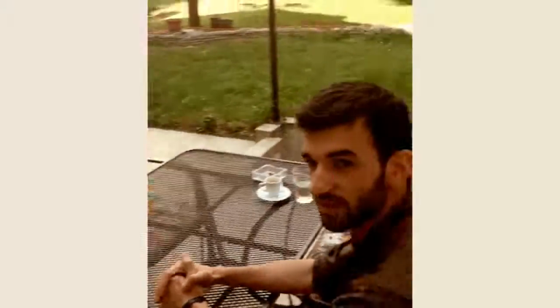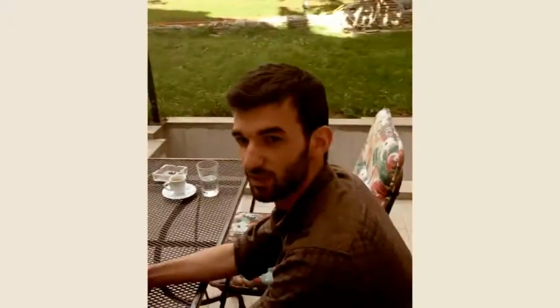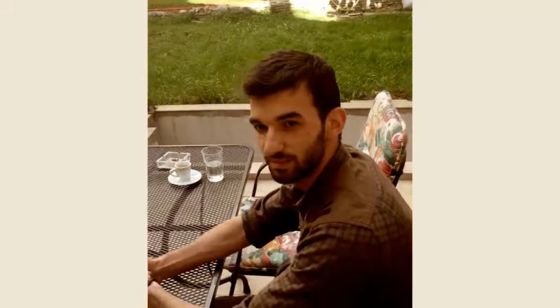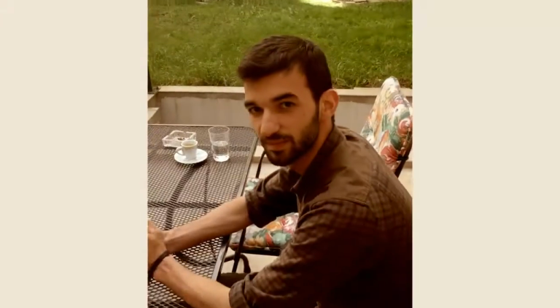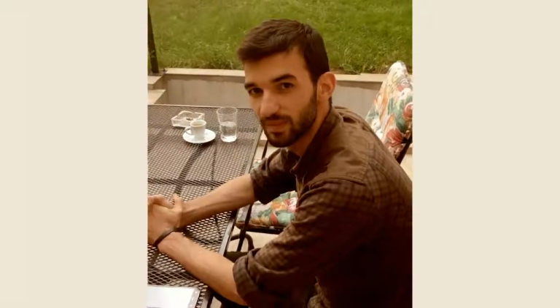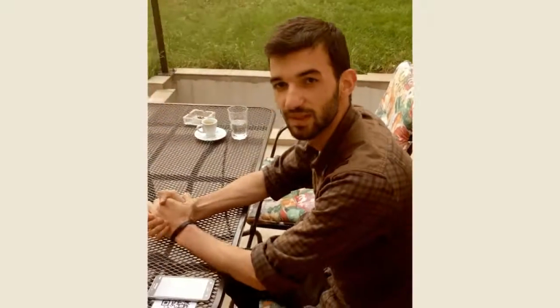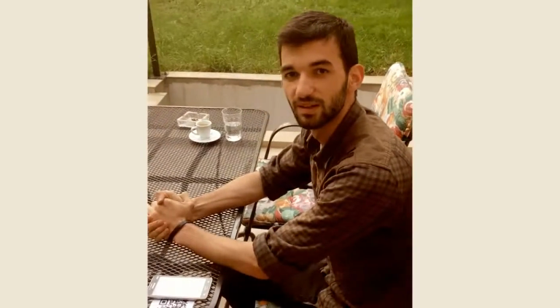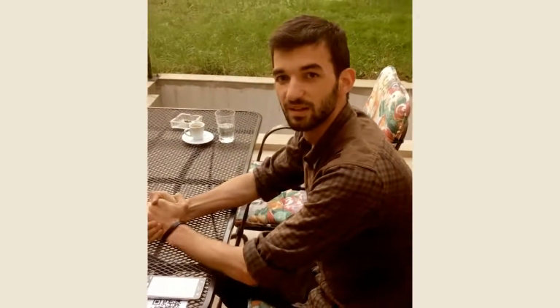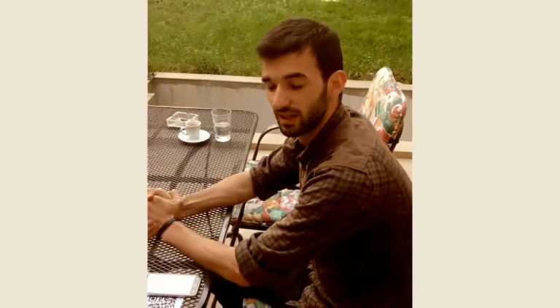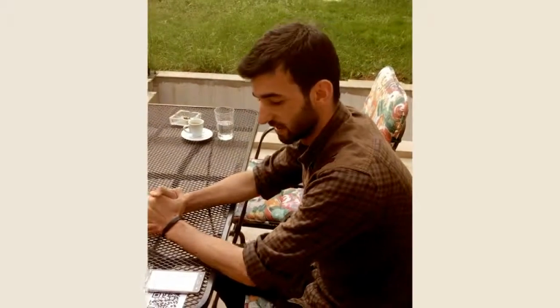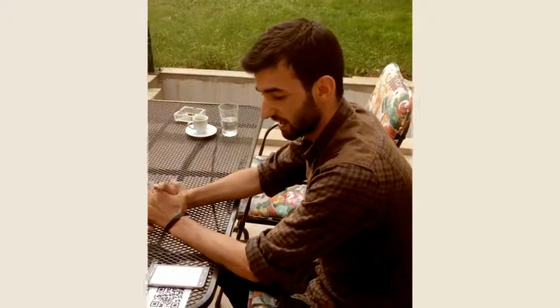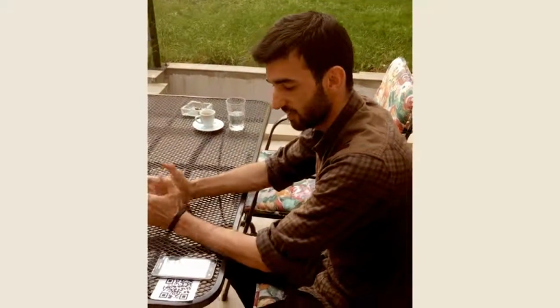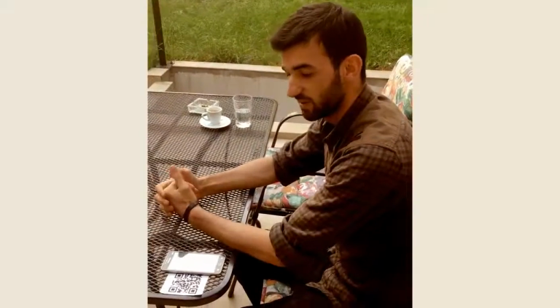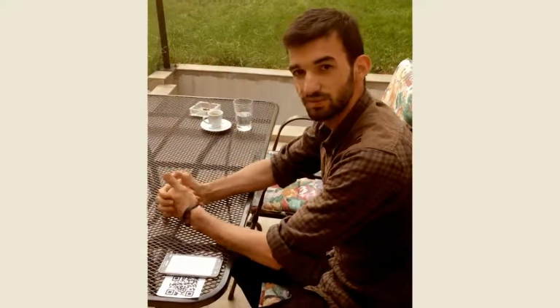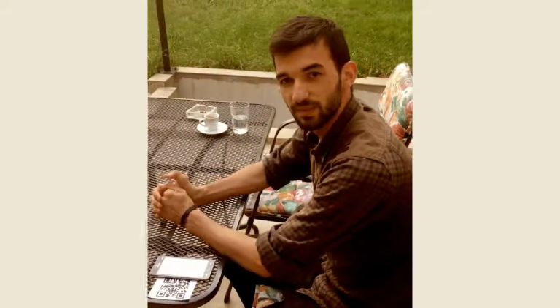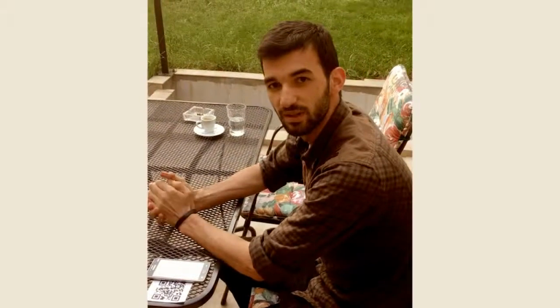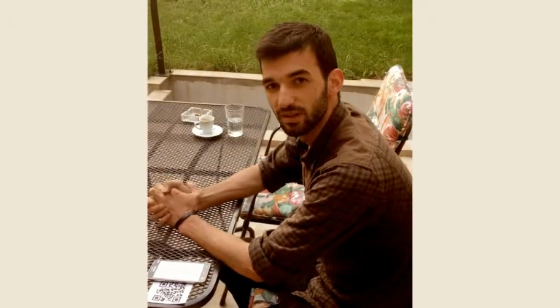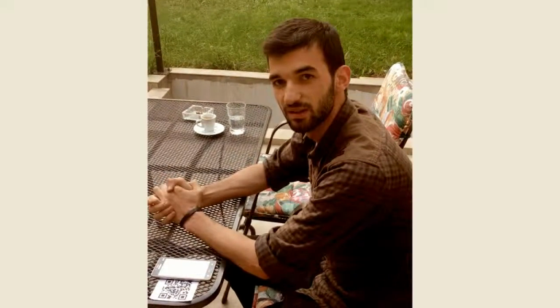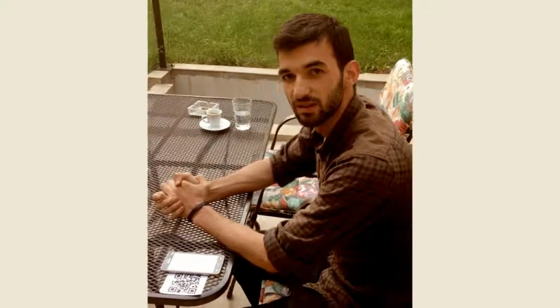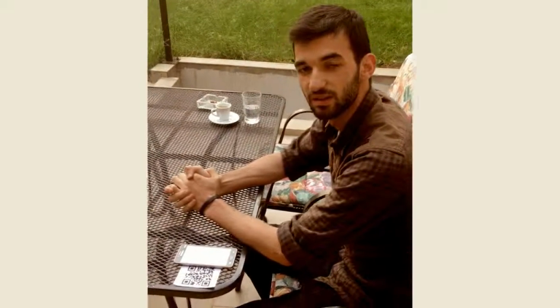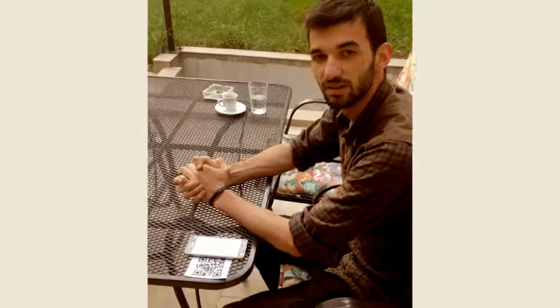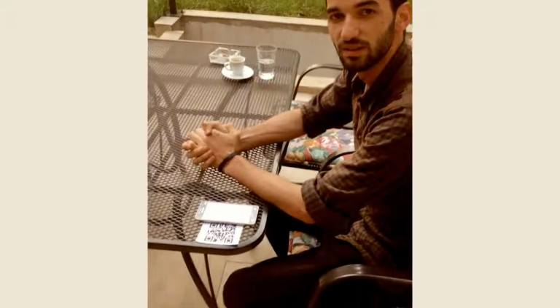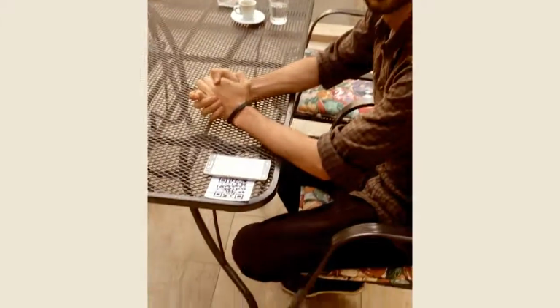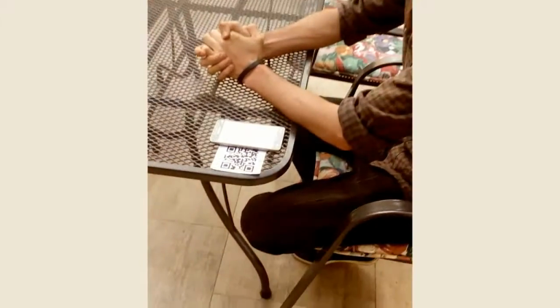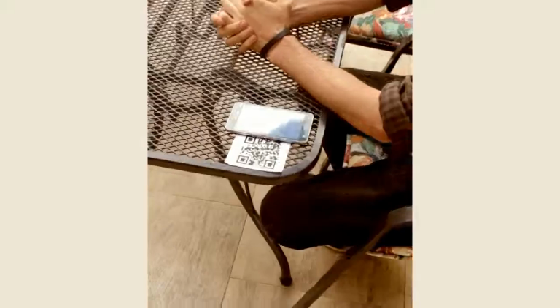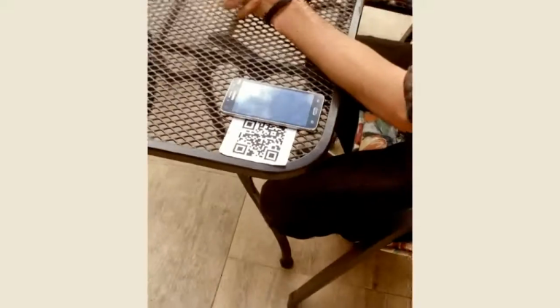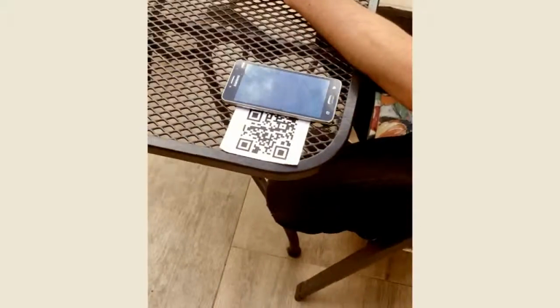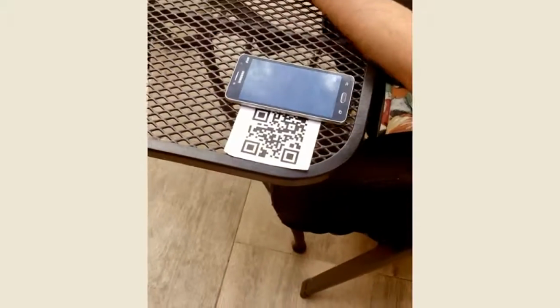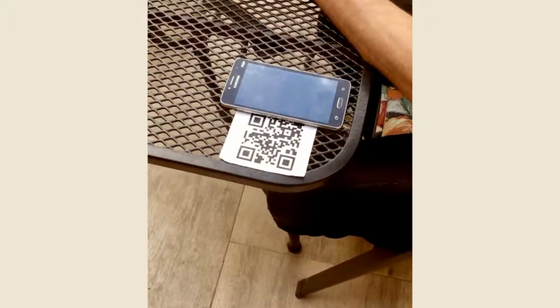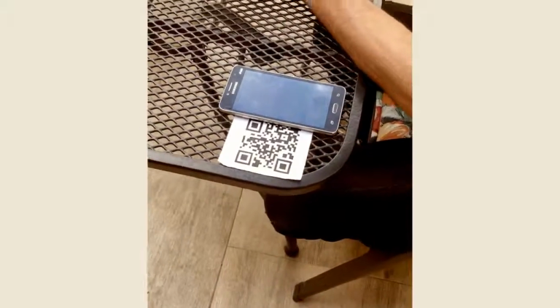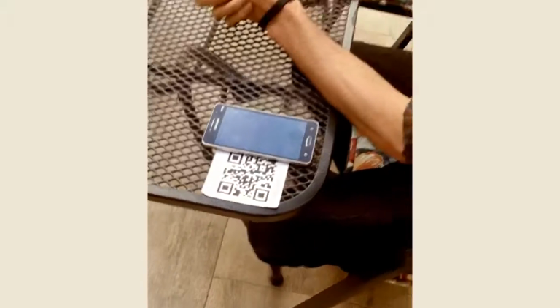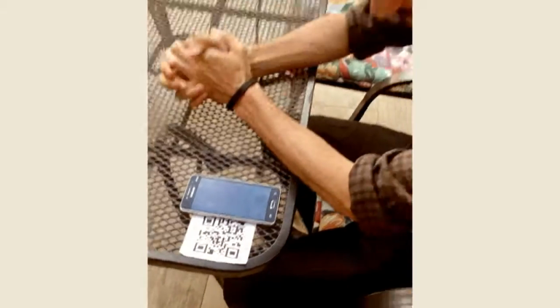Hello. Hello. How may I help you? Can I have a menu? Yes, but you can also use this QR code. Oh, okay.